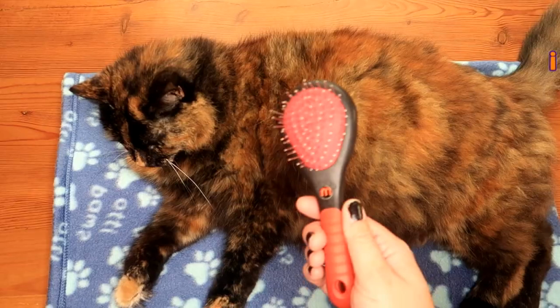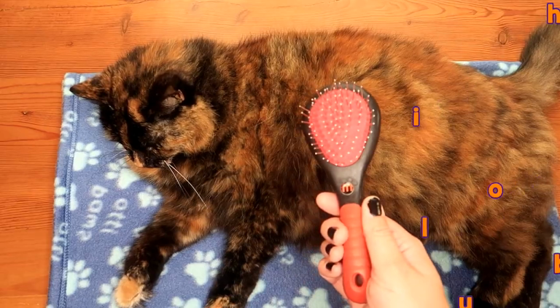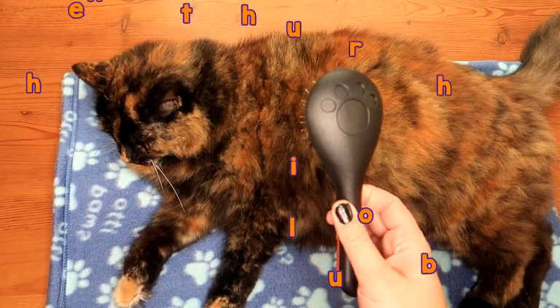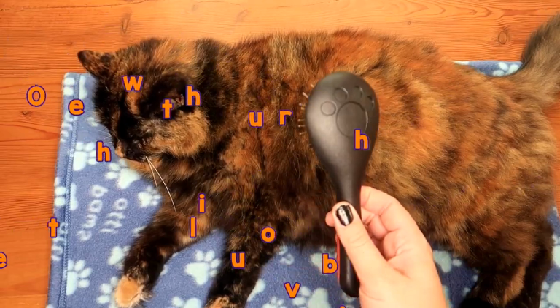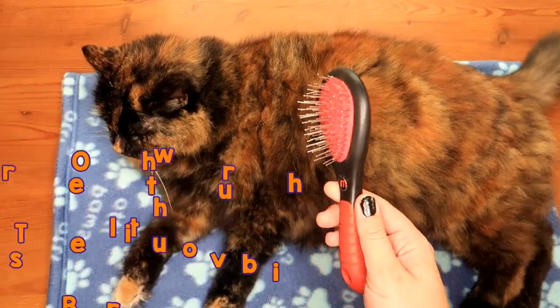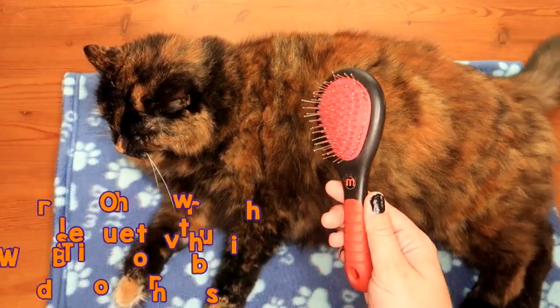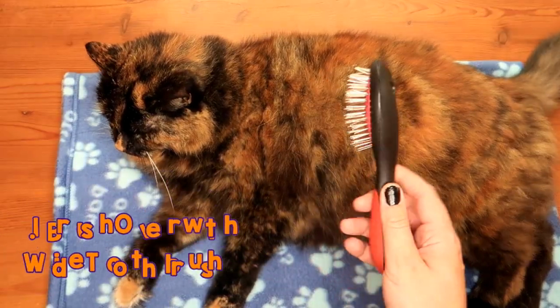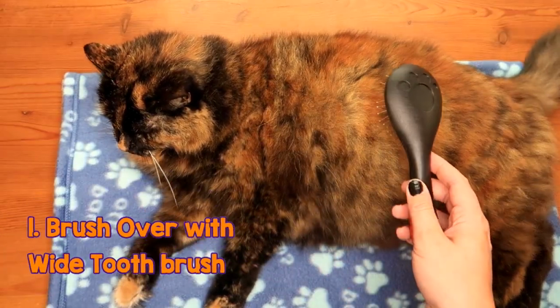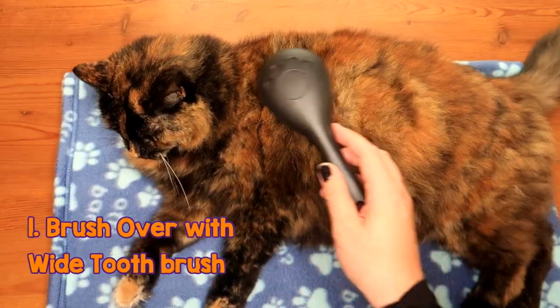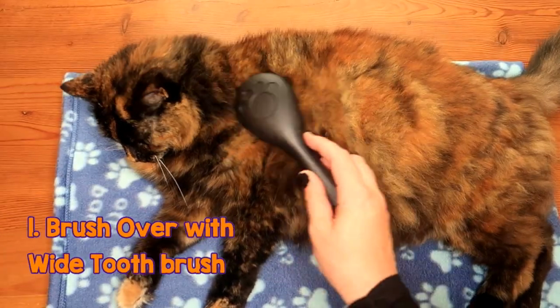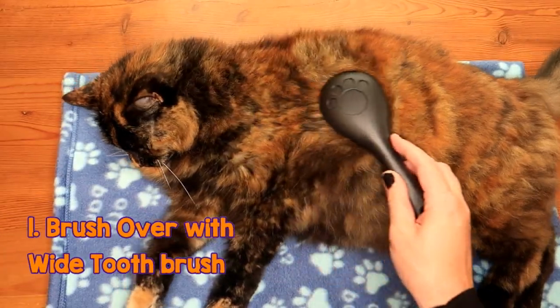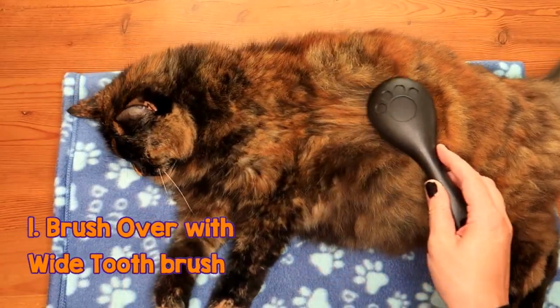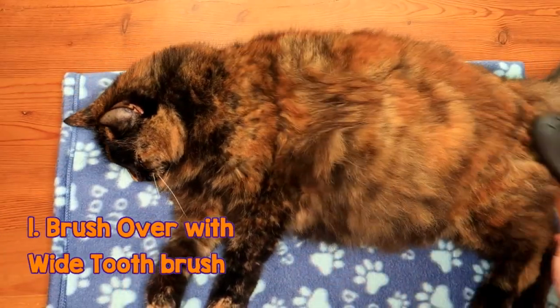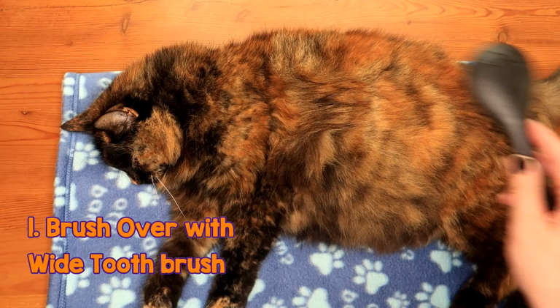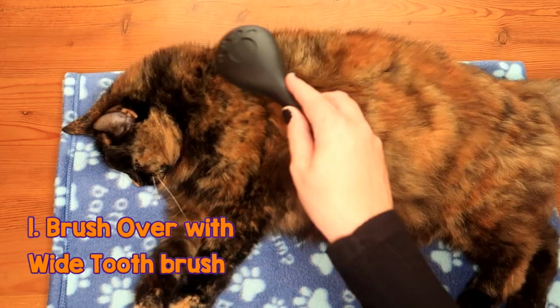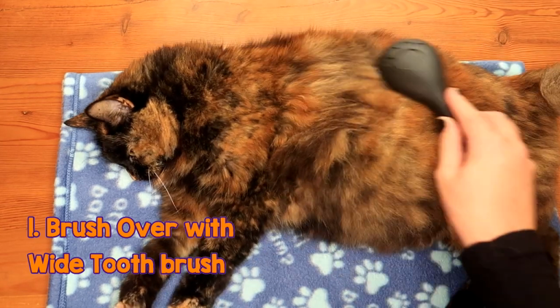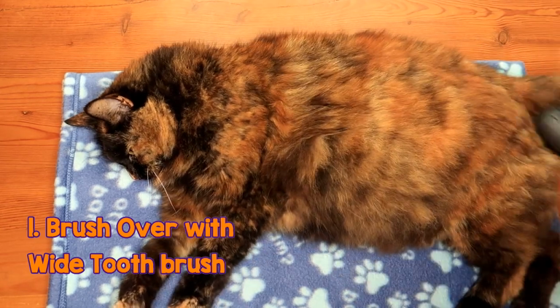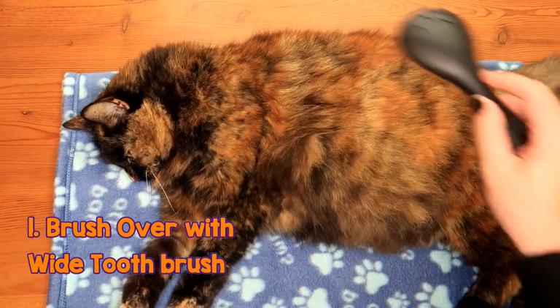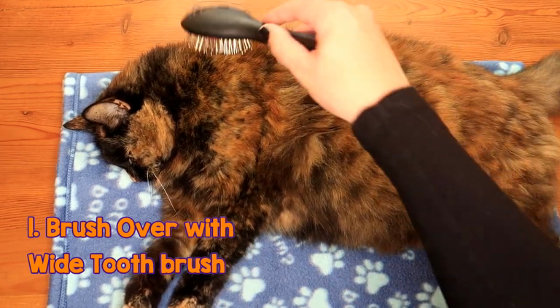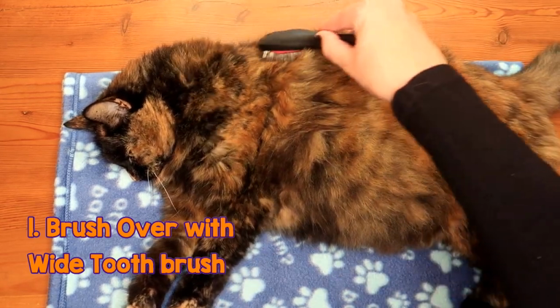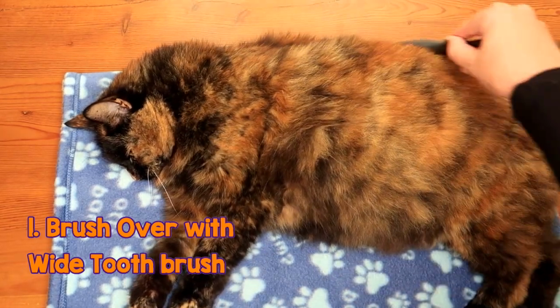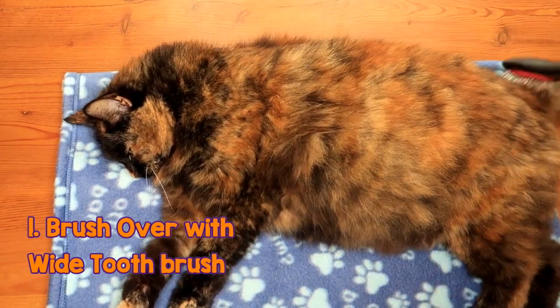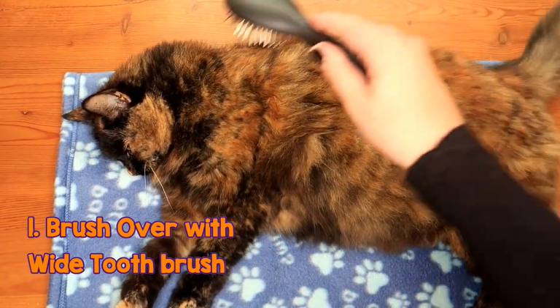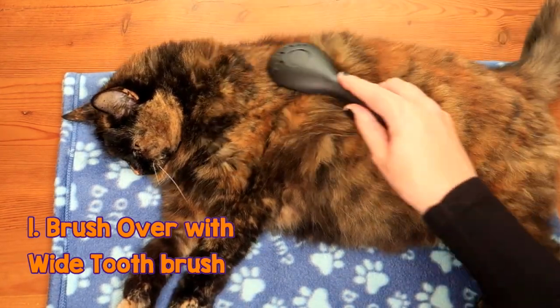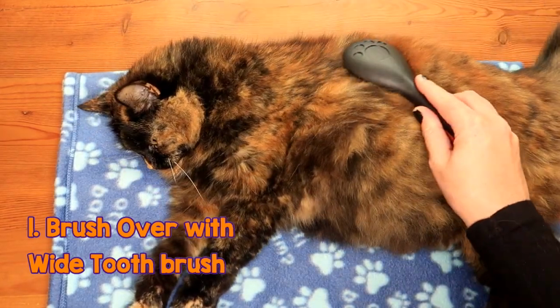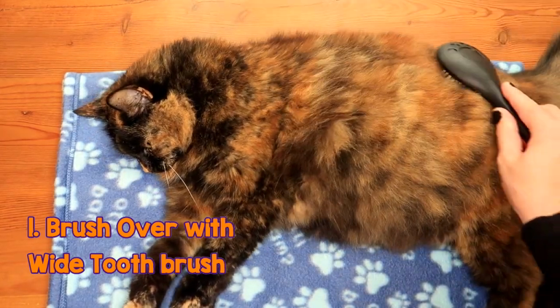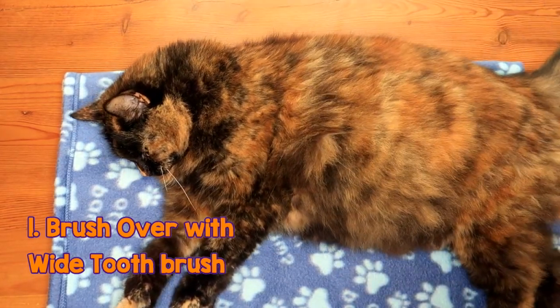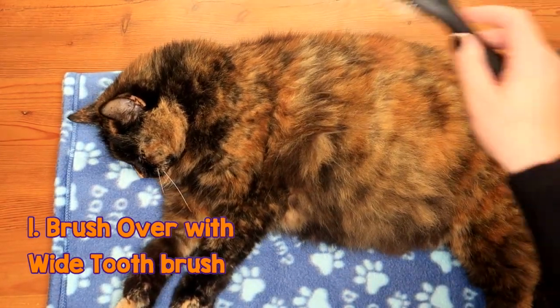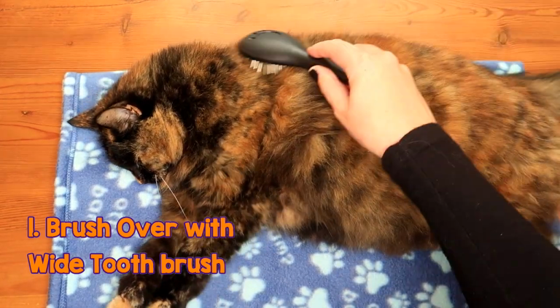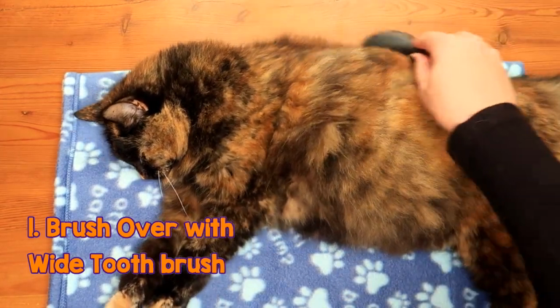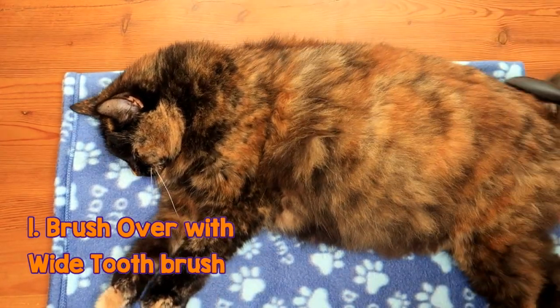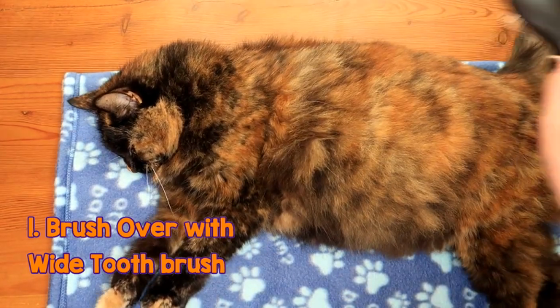You need to start brushing your long-haired cat with a wider-teeth brush. This just gets rid of any loose hair, debris, or any loose dead skin.